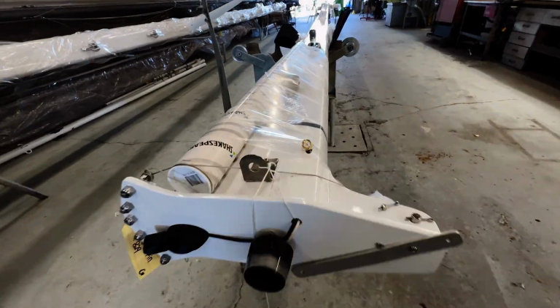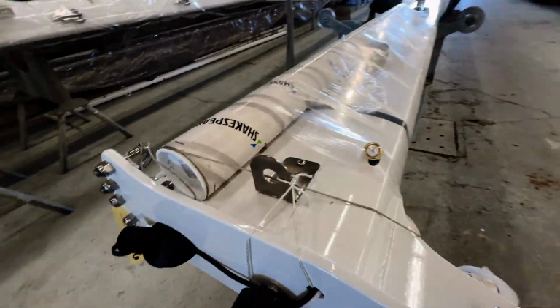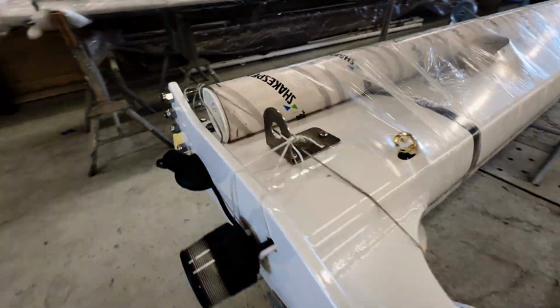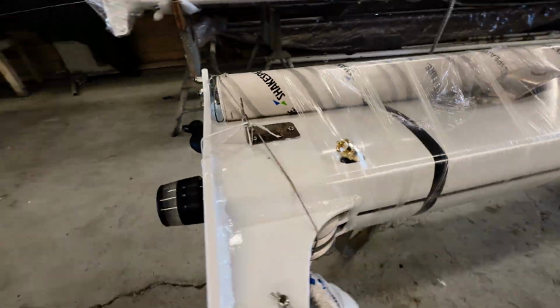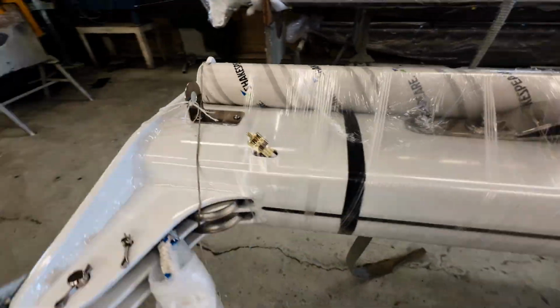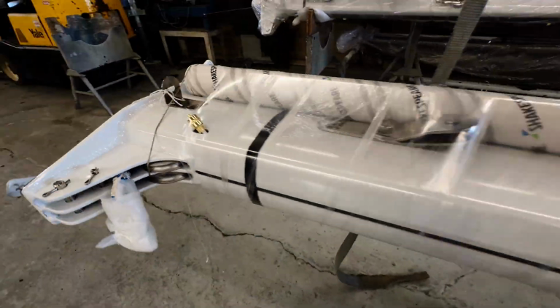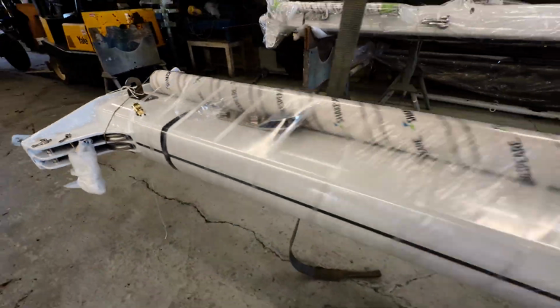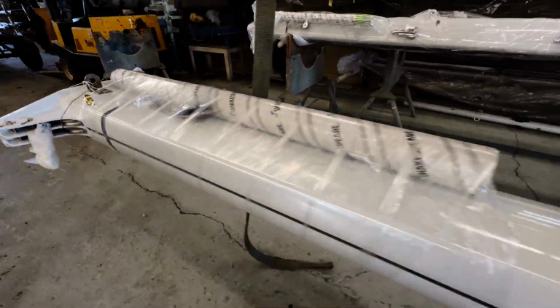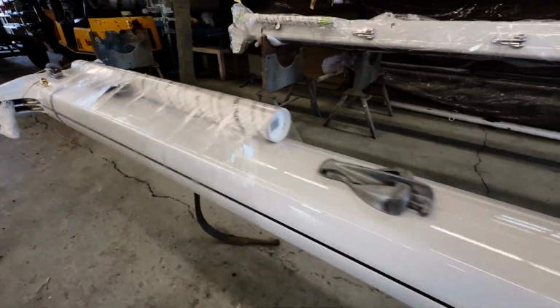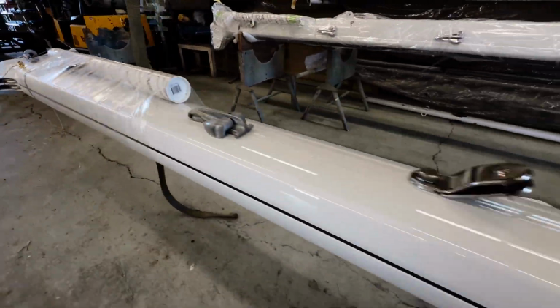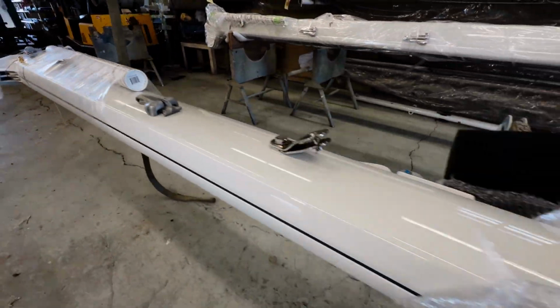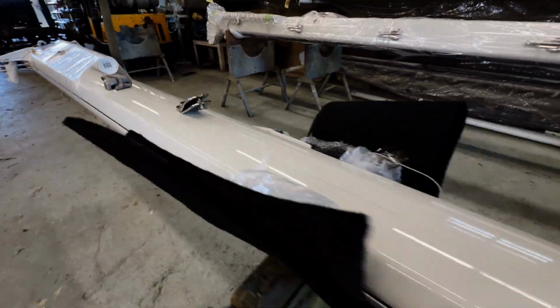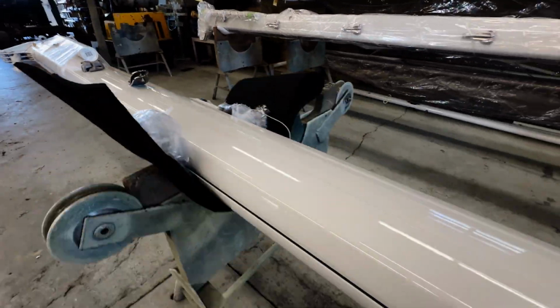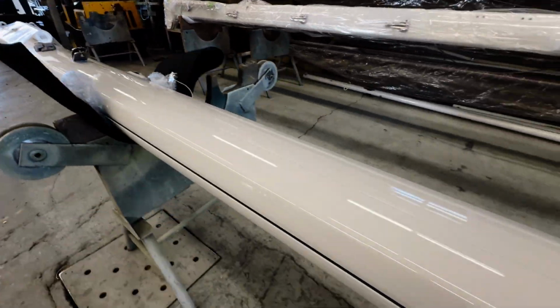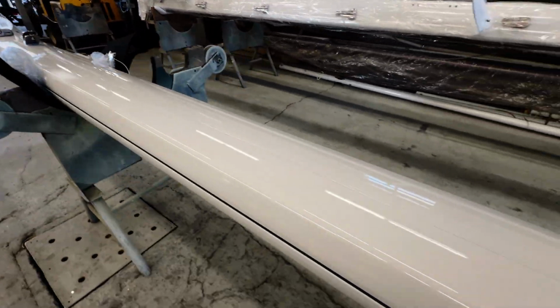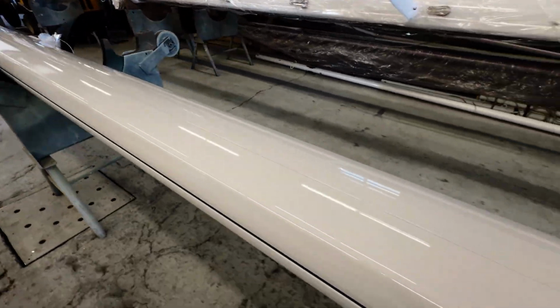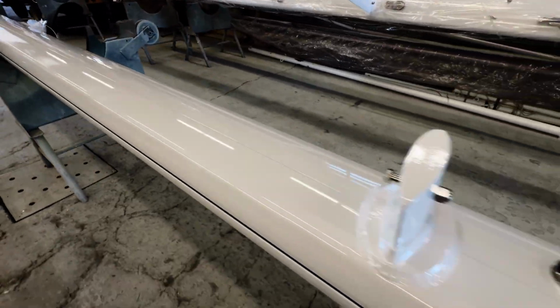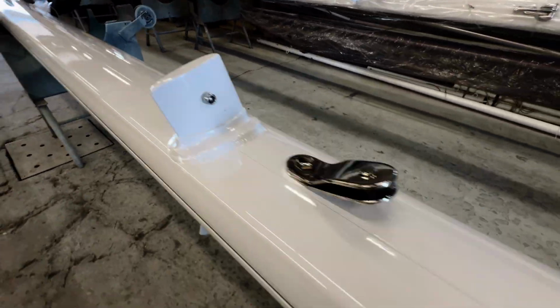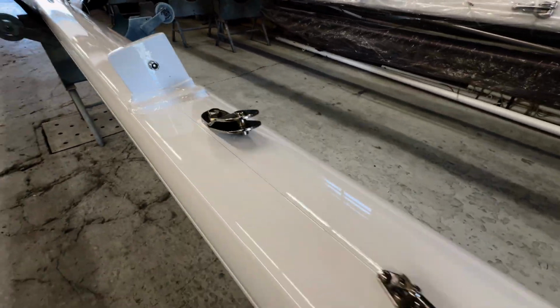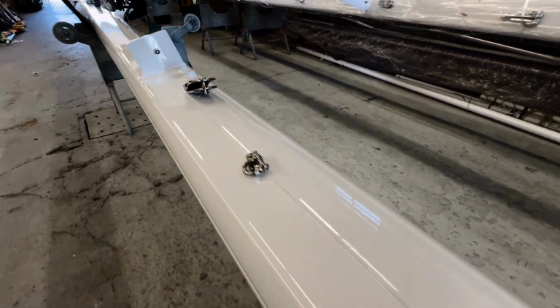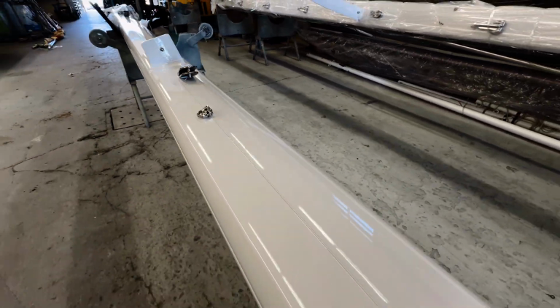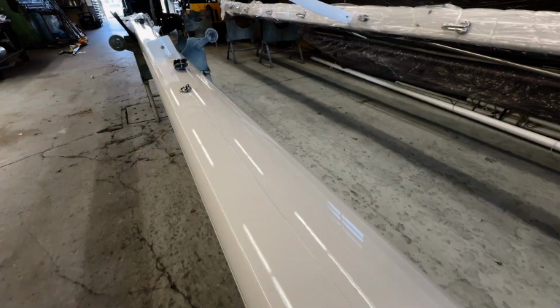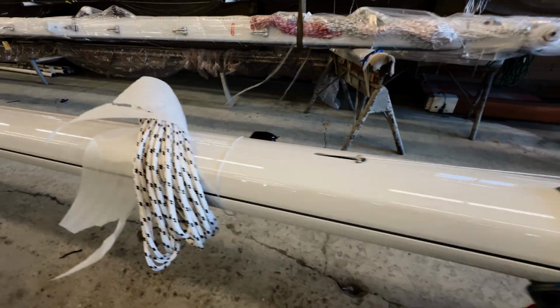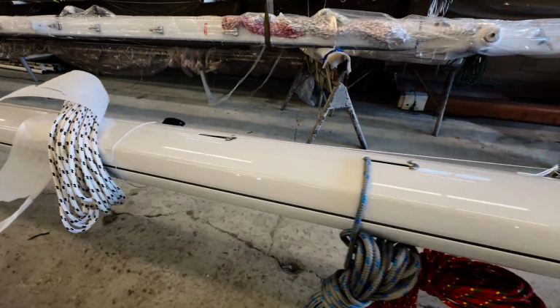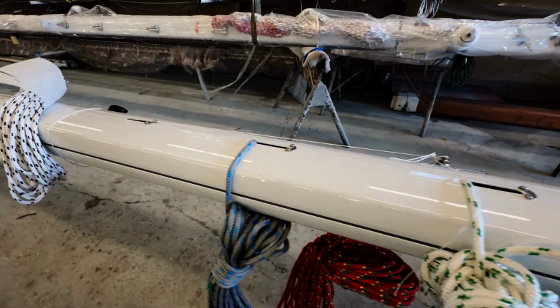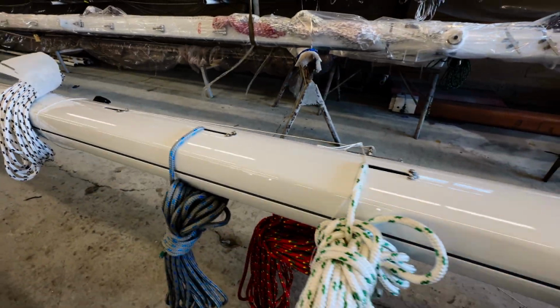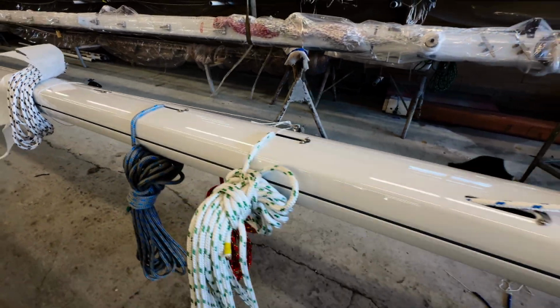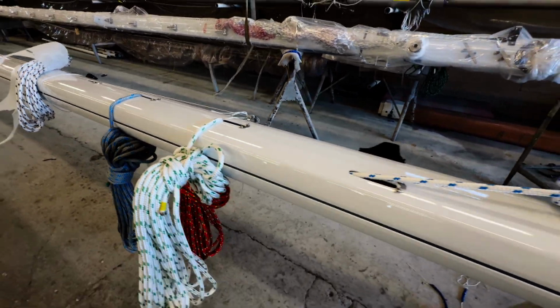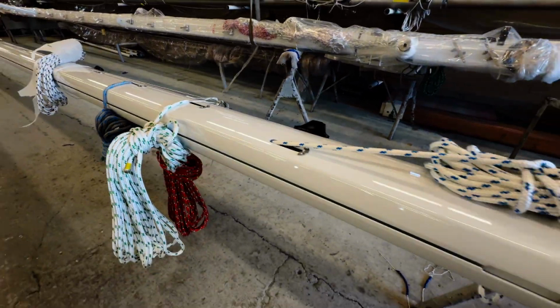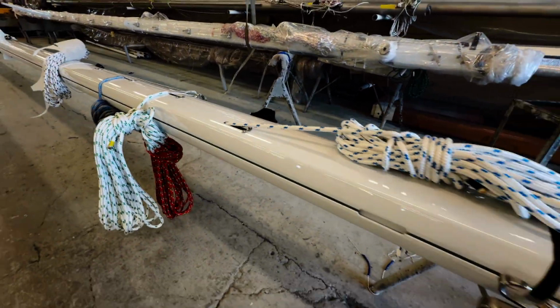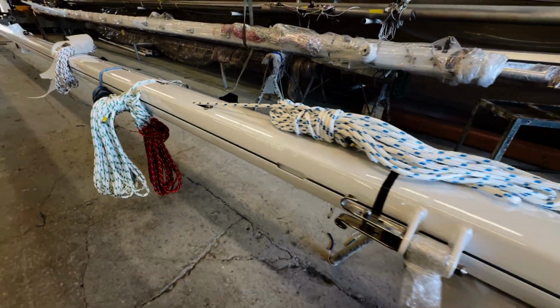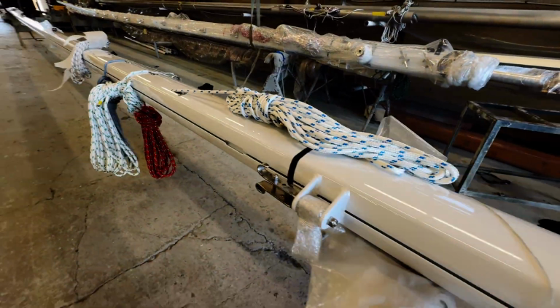The mast is almost completed. I saw it the other day — it was painted. Looks really, really good.